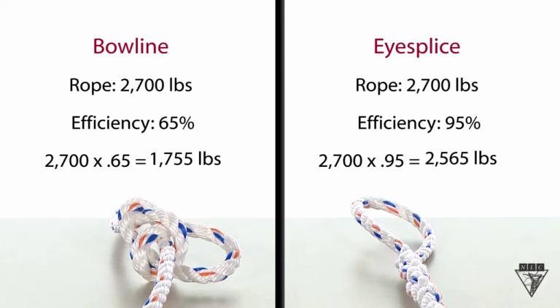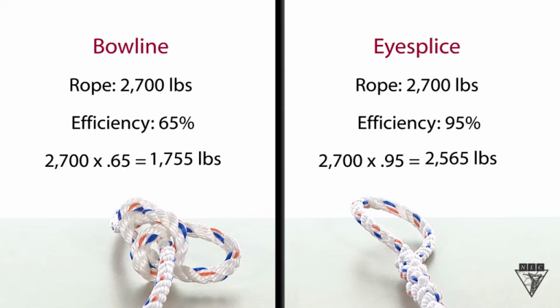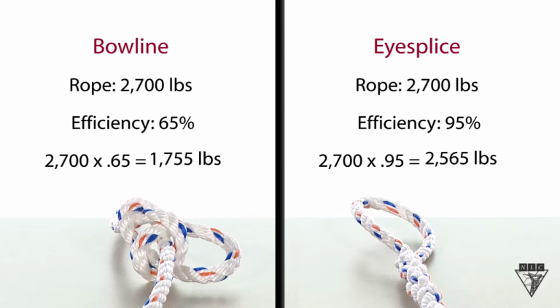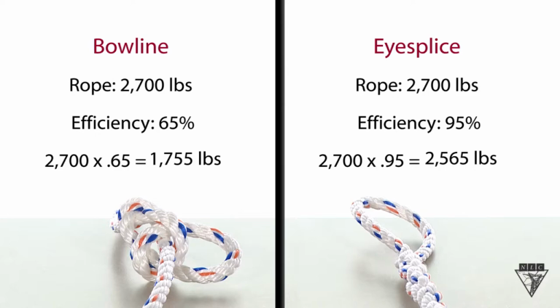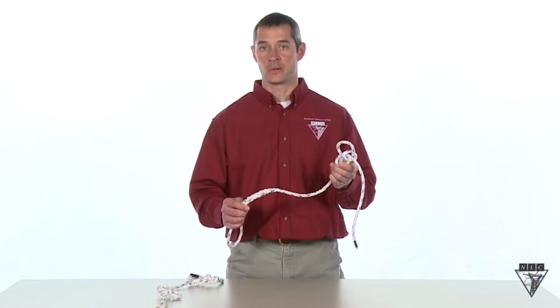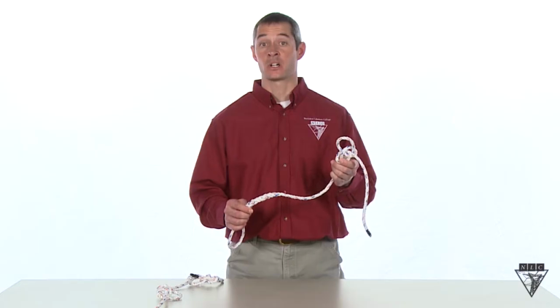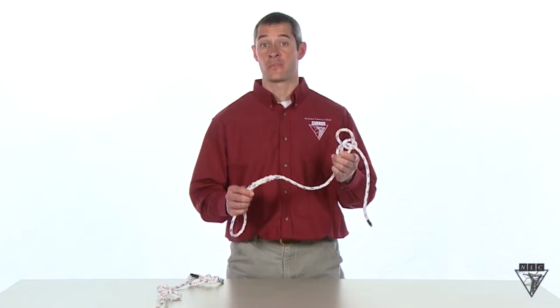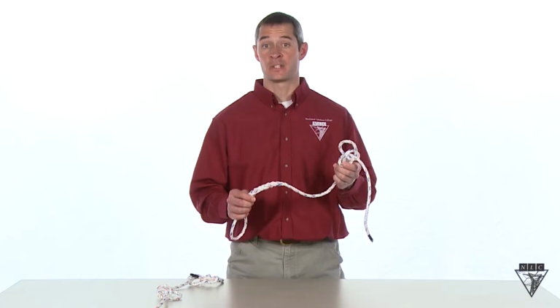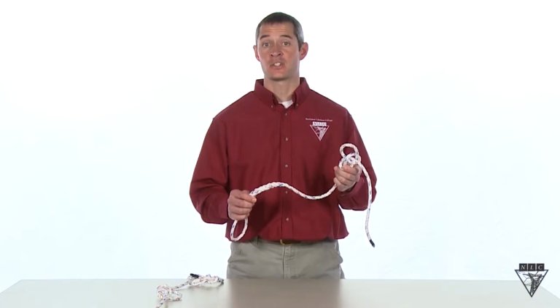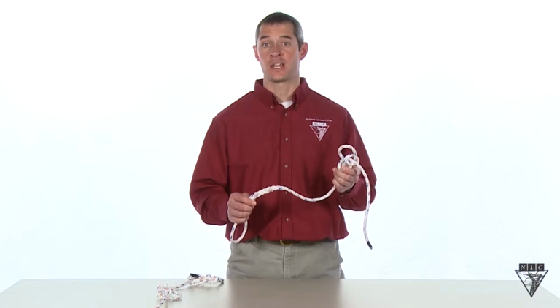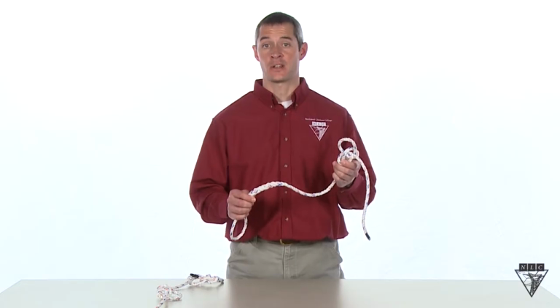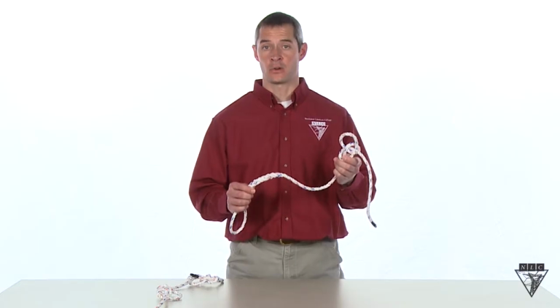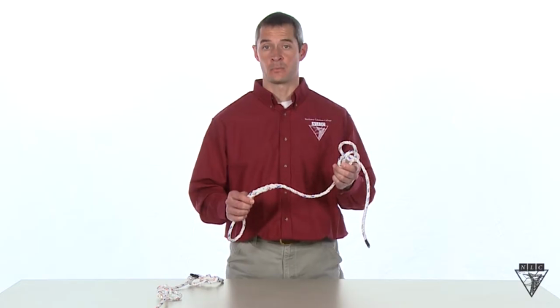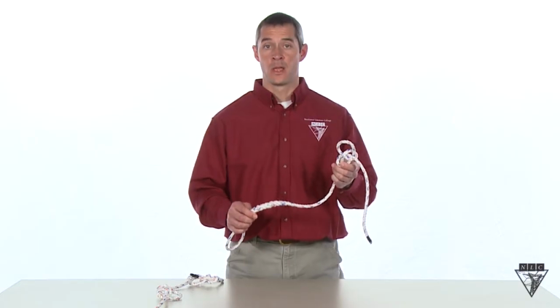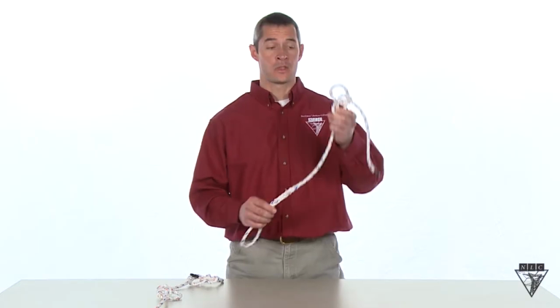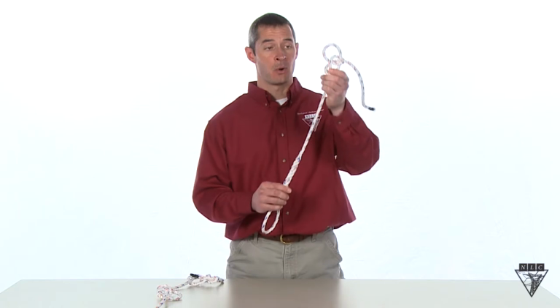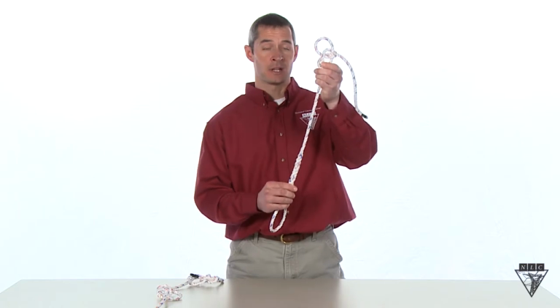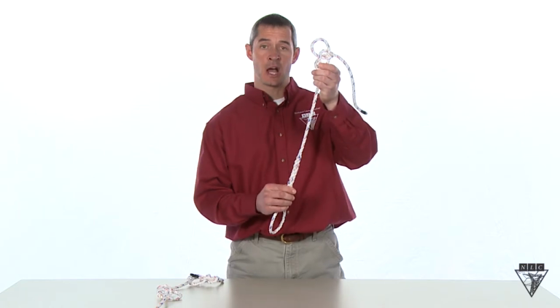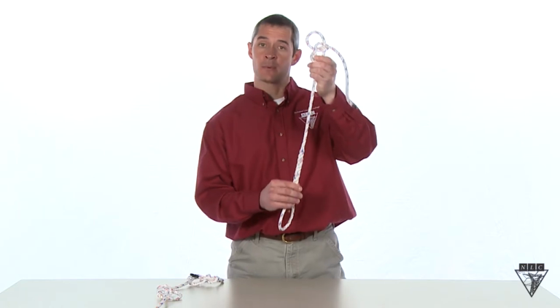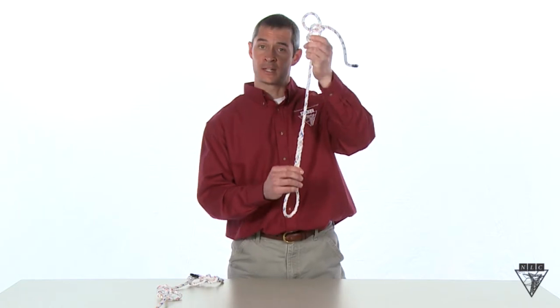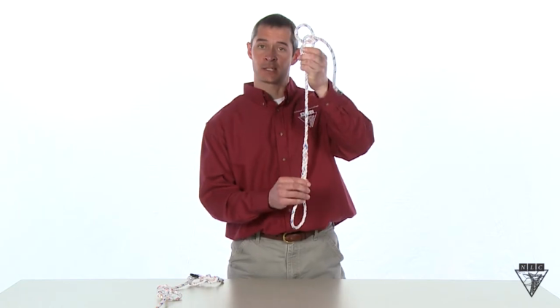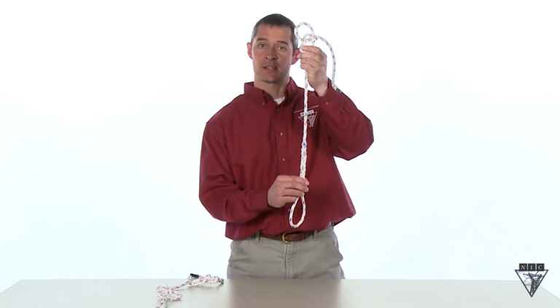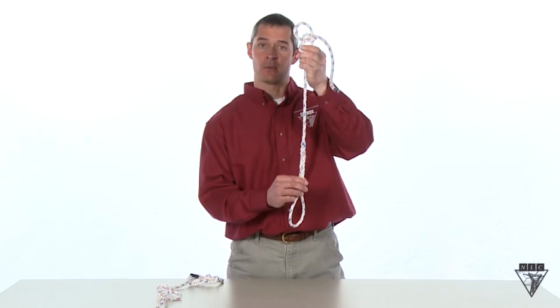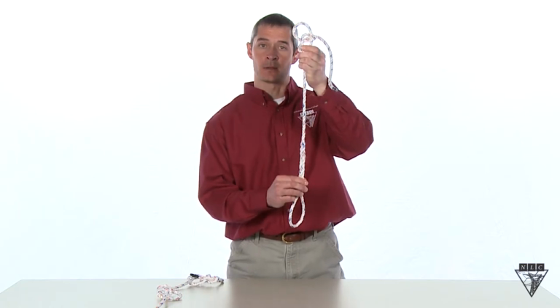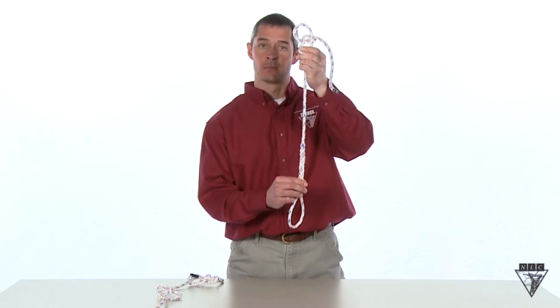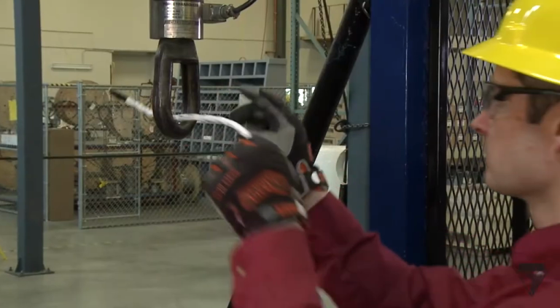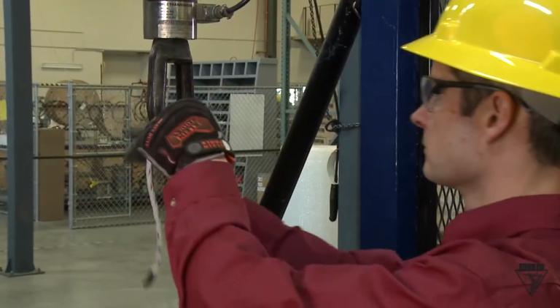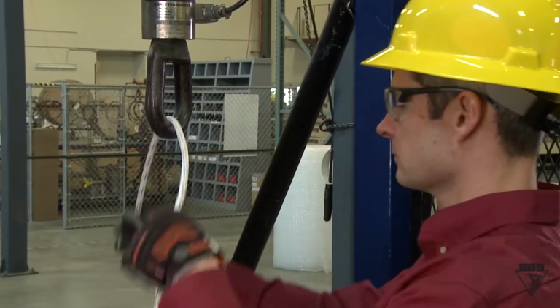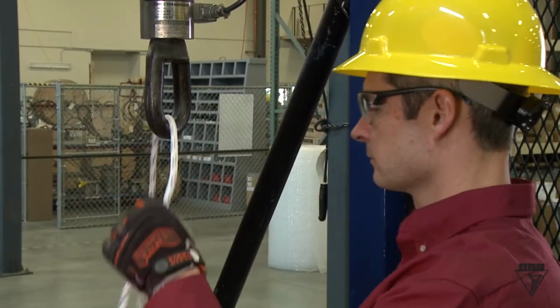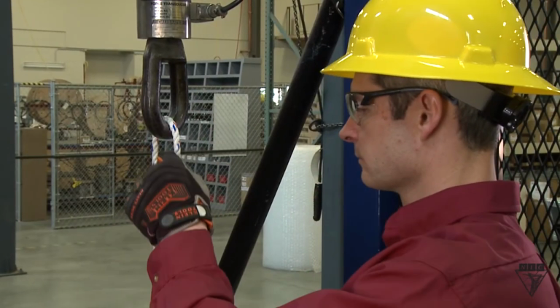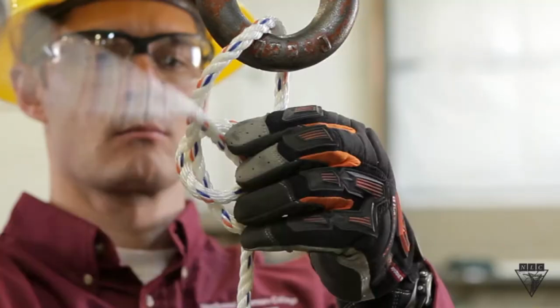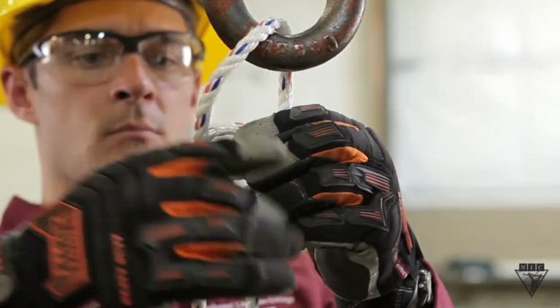To test this theory we're going to perform a tension test on our rope with a bowline on top and an ice splice on bottom. Let's see which one breaks first.